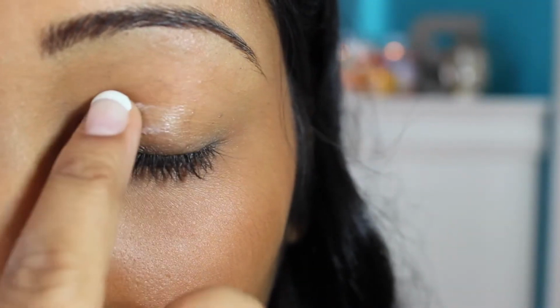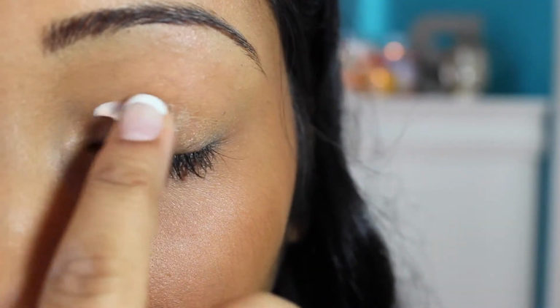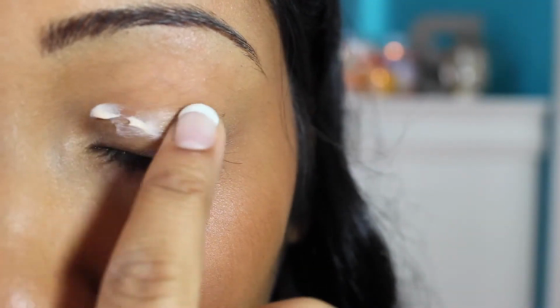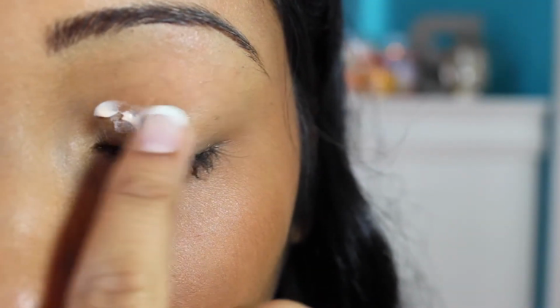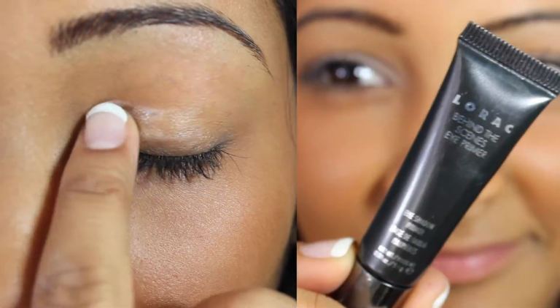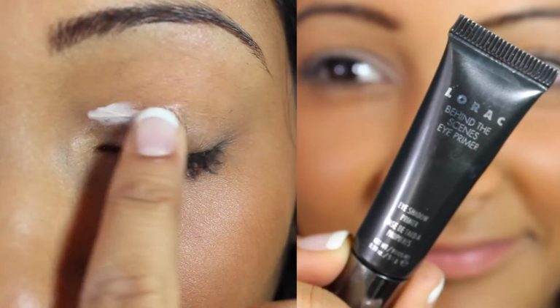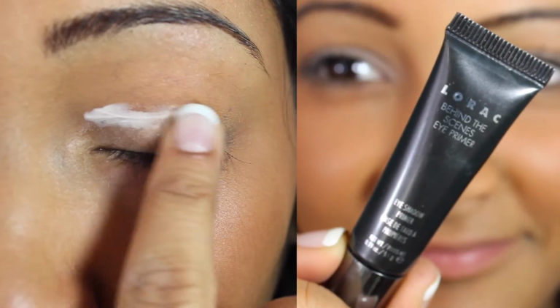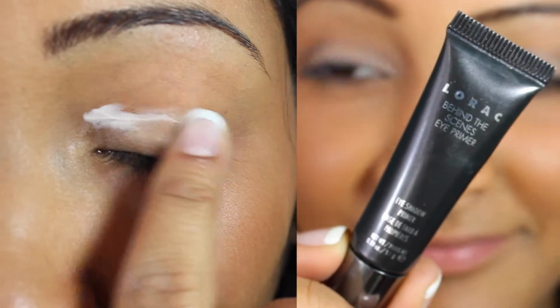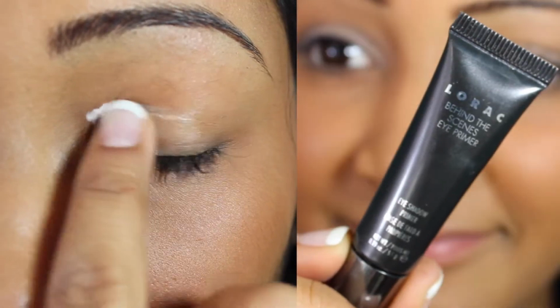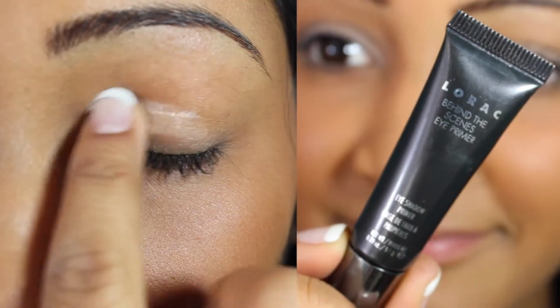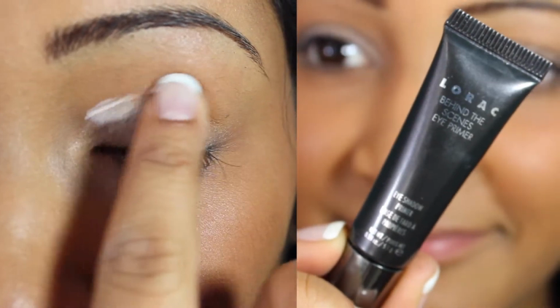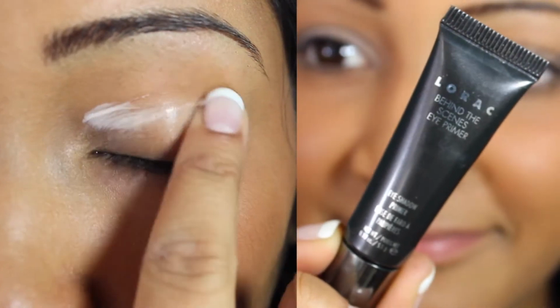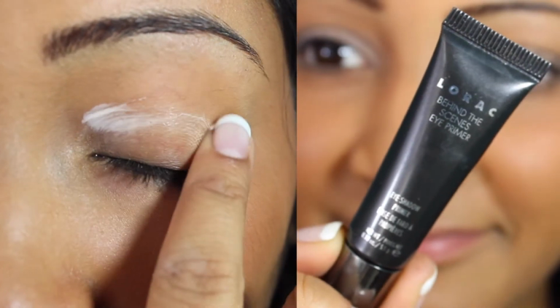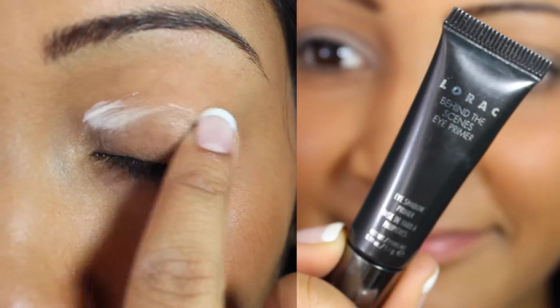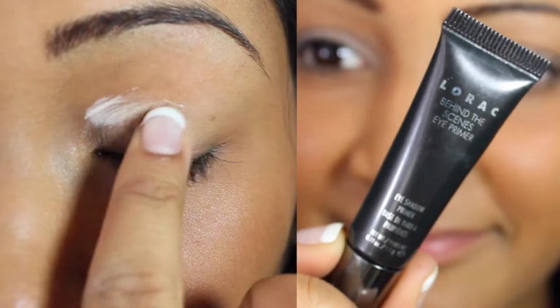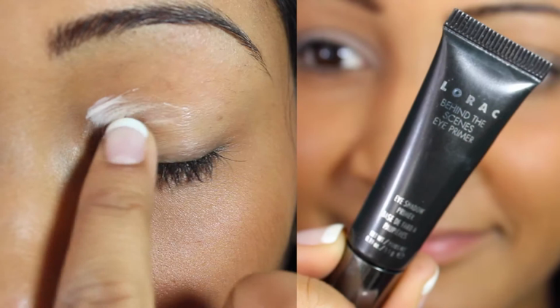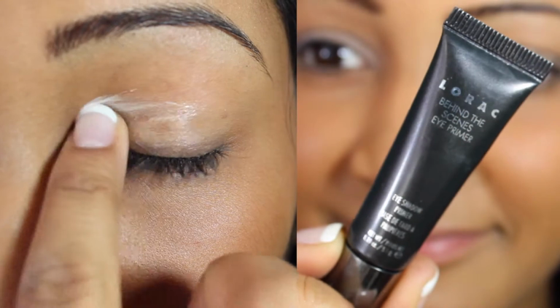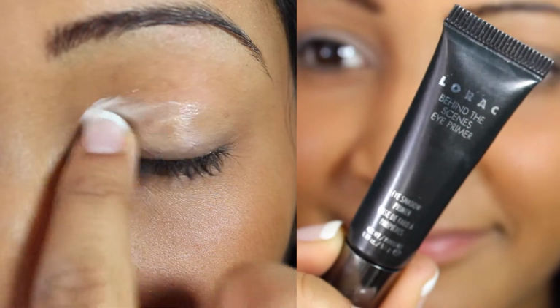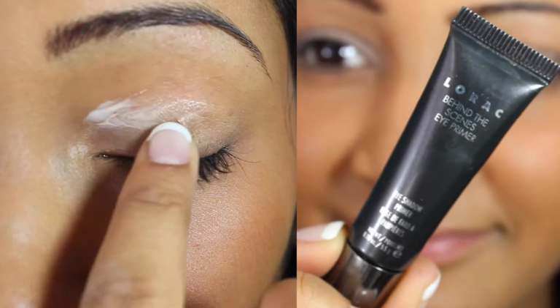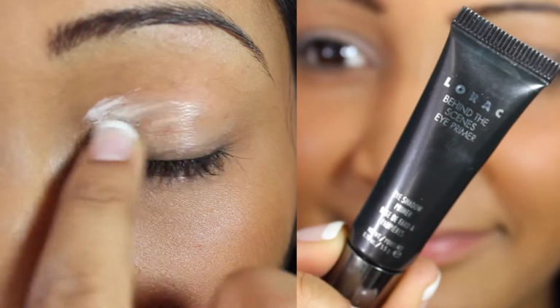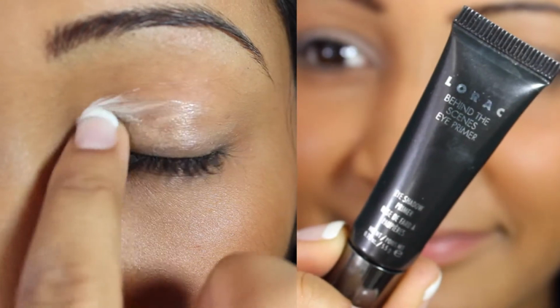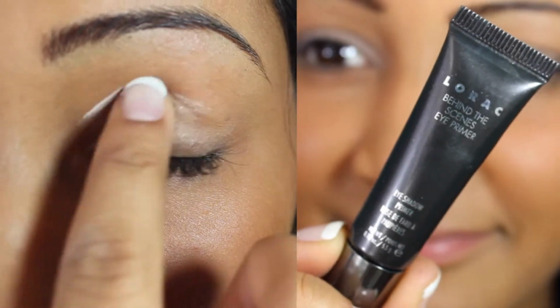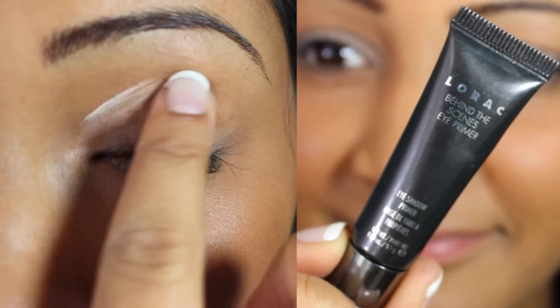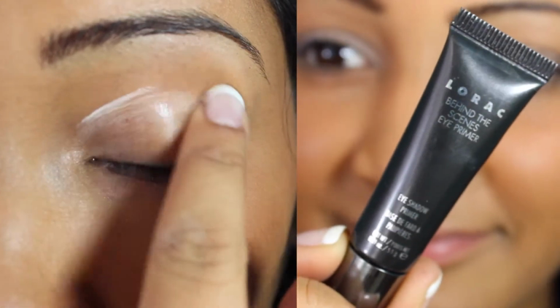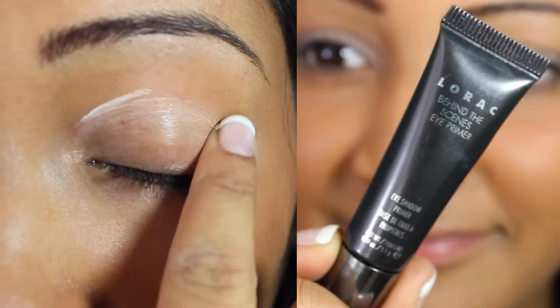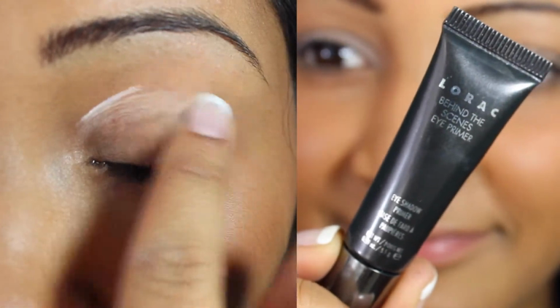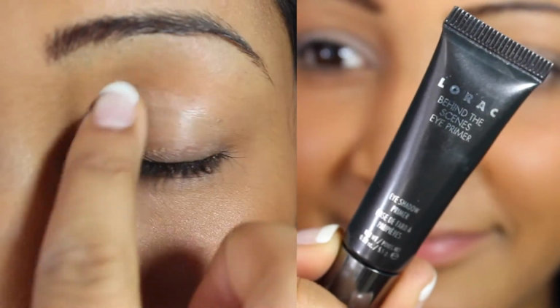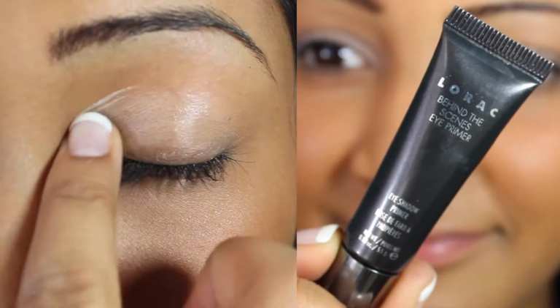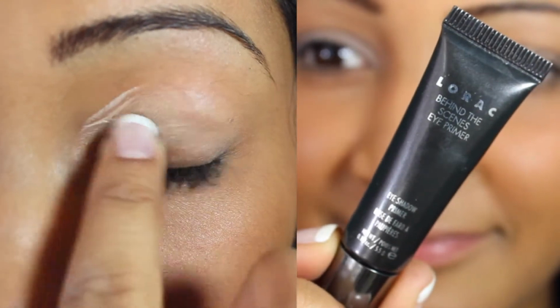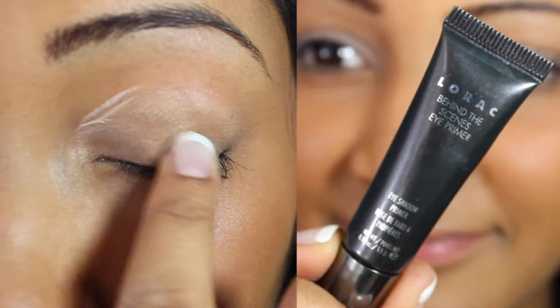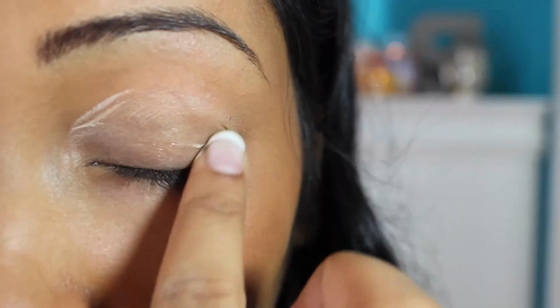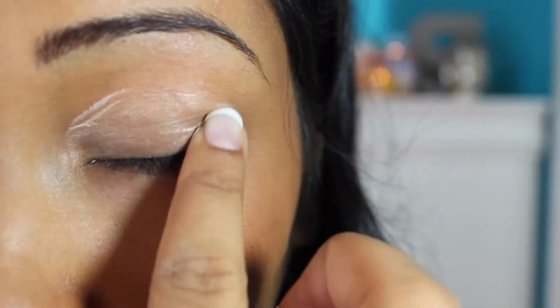To make my eyeshadows stay throughout the day, I am using my Lorac Behind the Scenes Eye Primer.